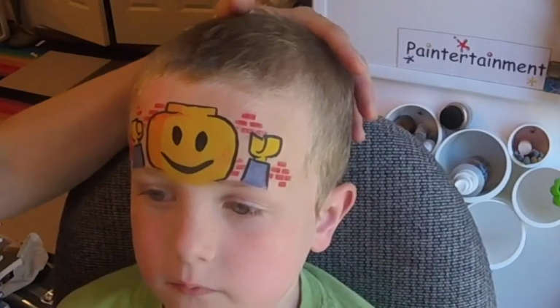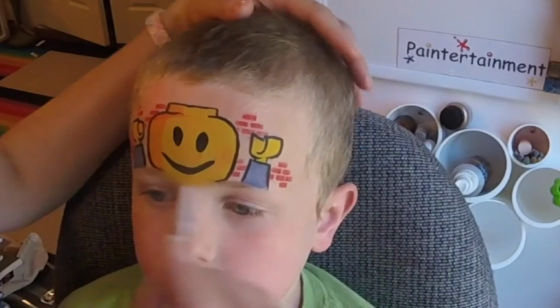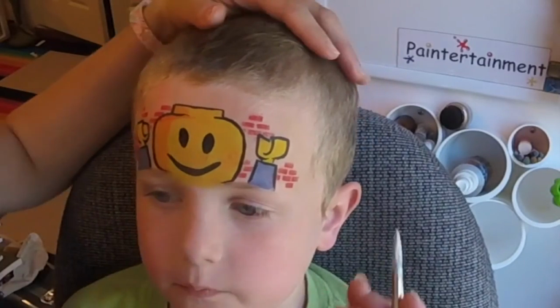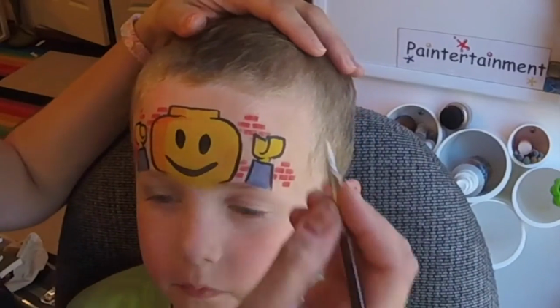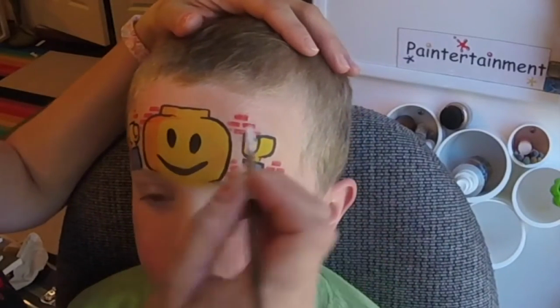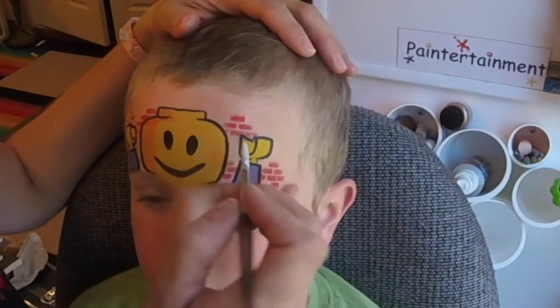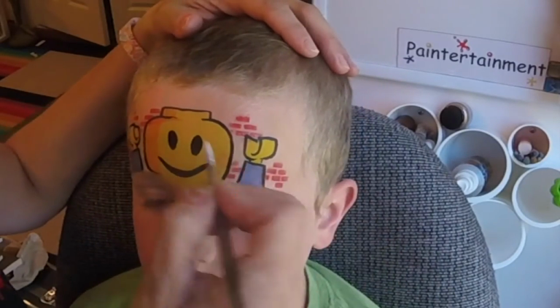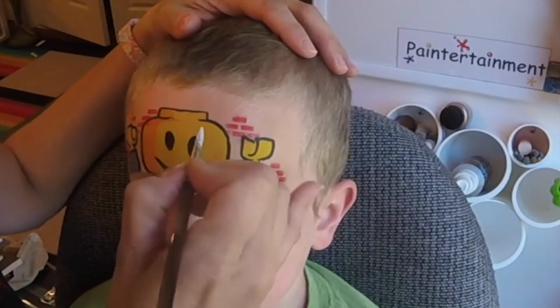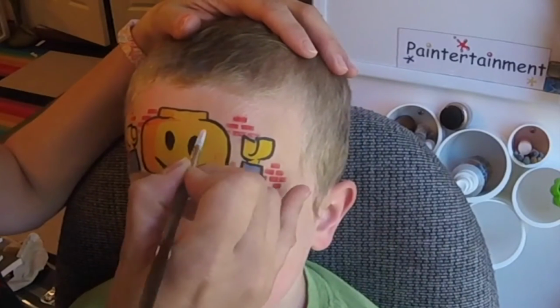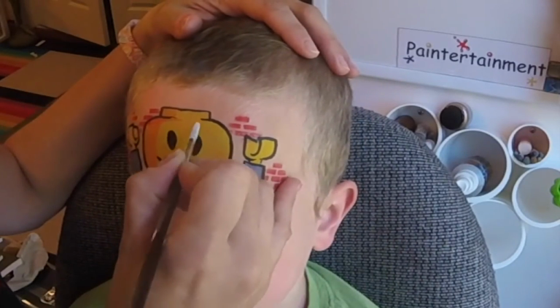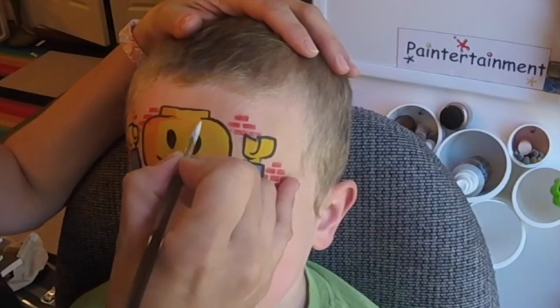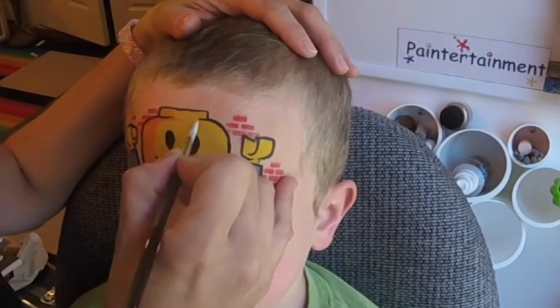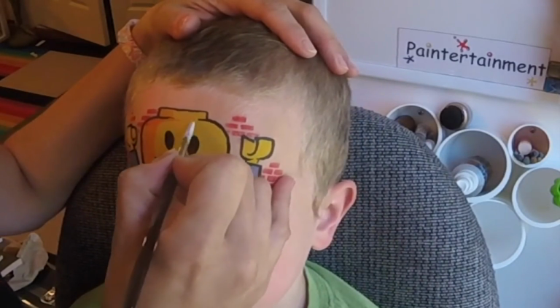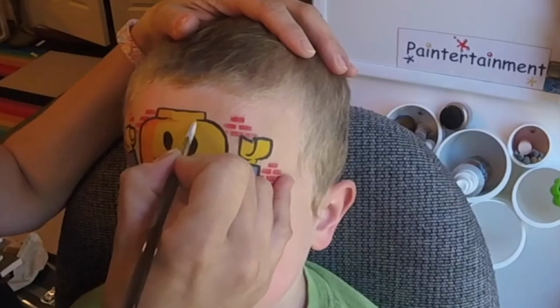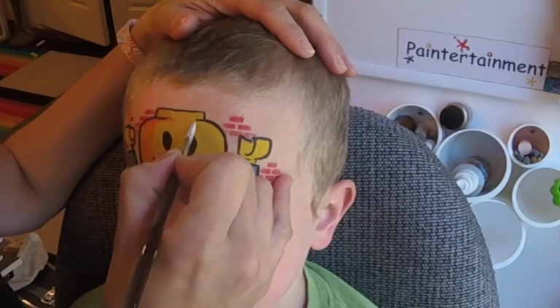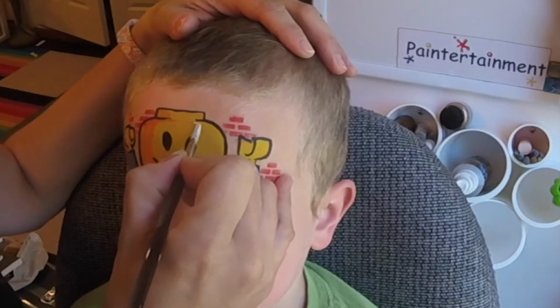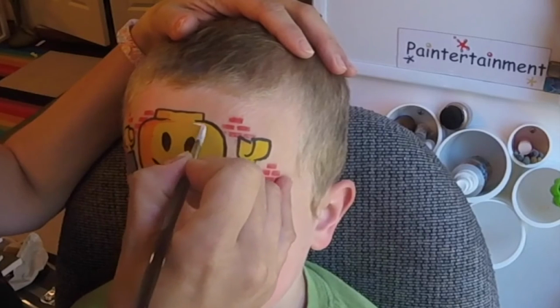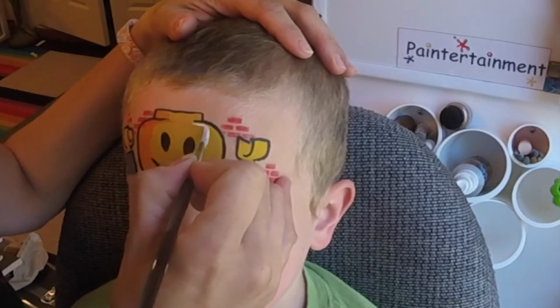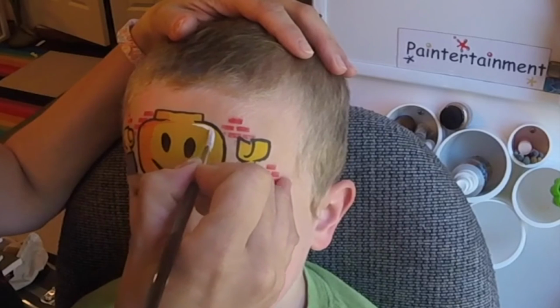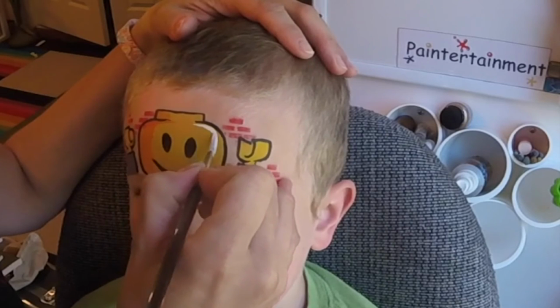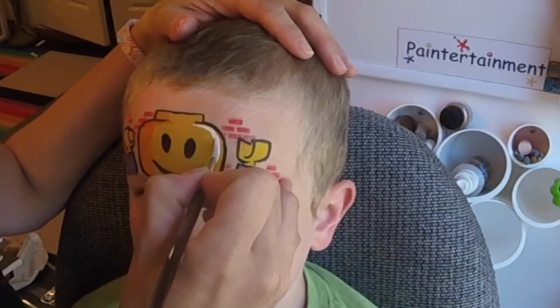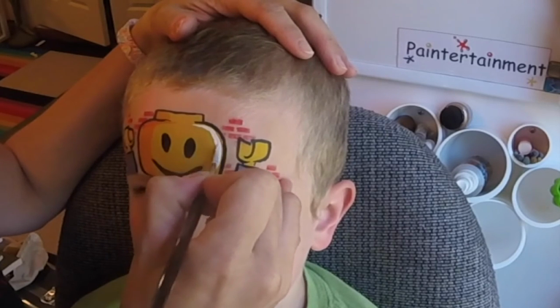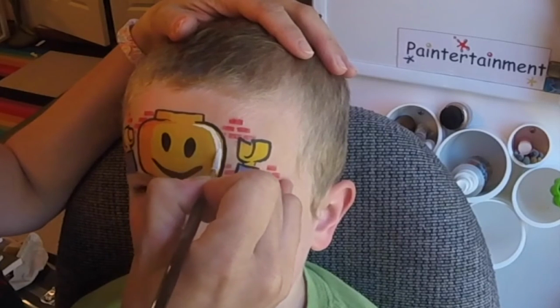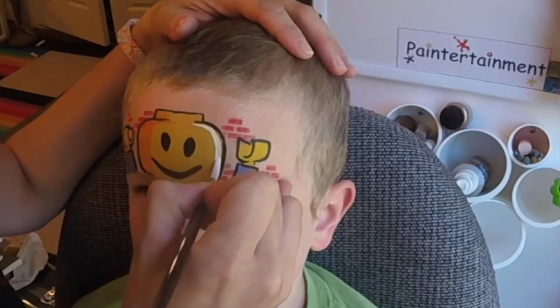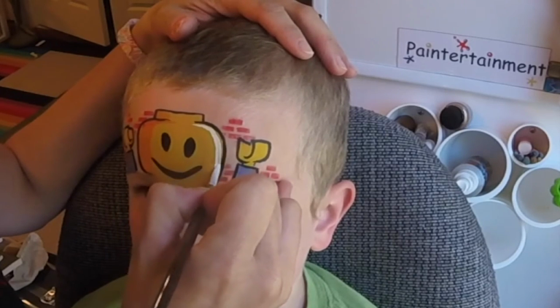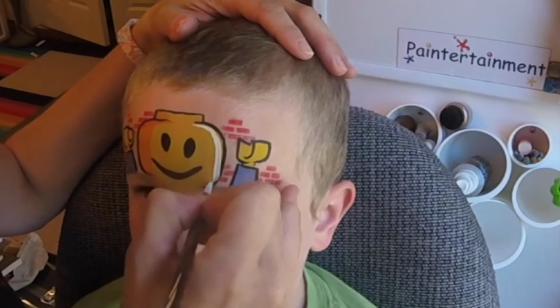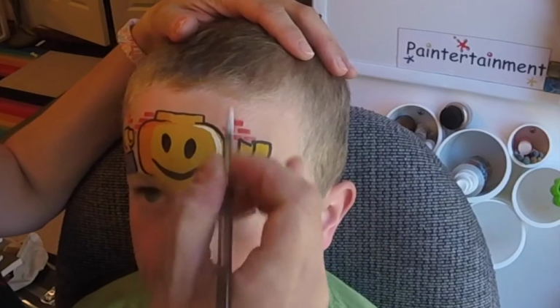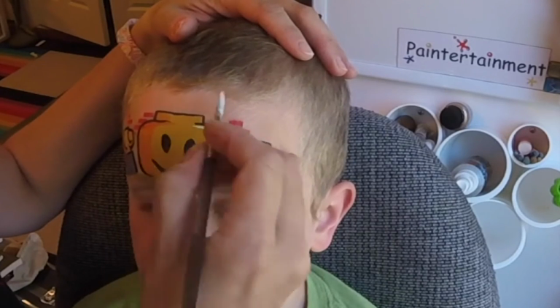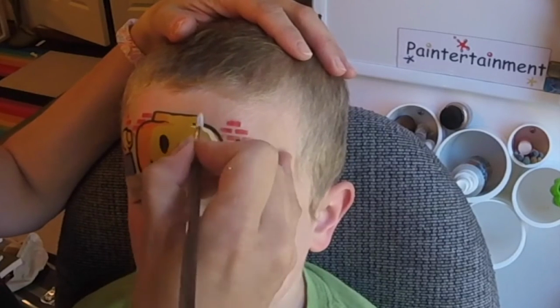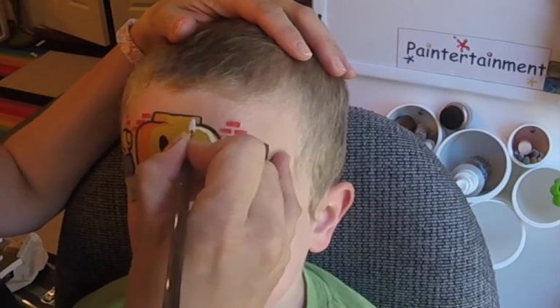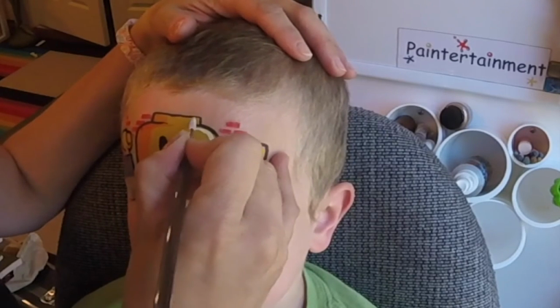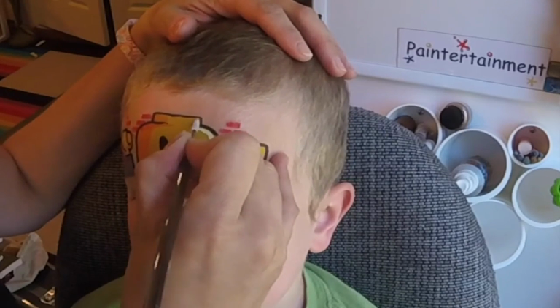Now we're going to do some highlights on this side — opposite the shadow, which is the orange.